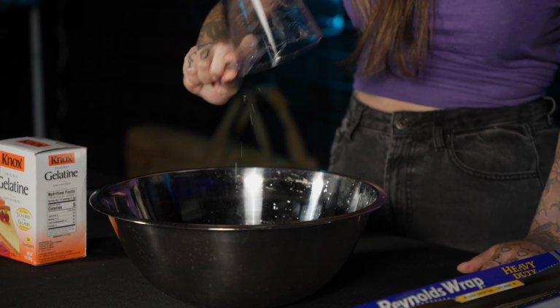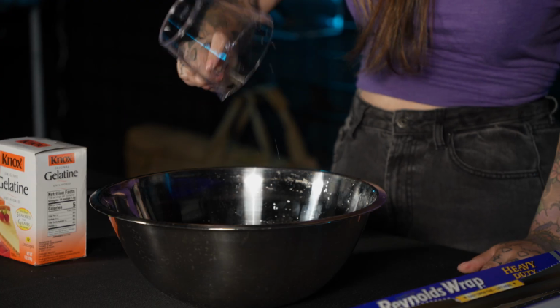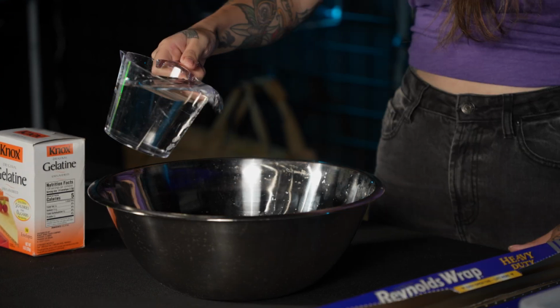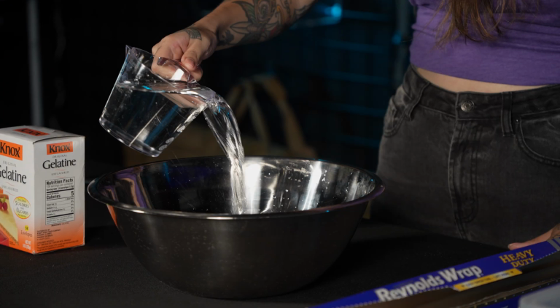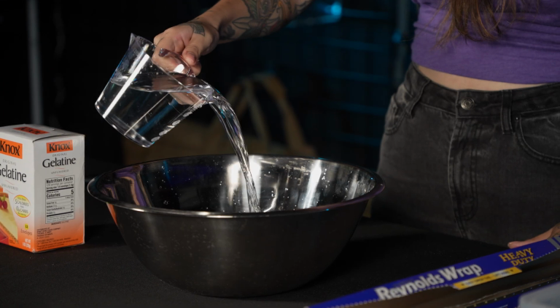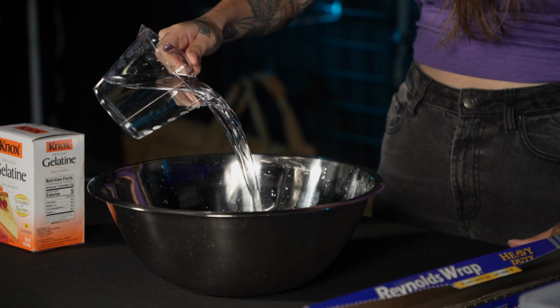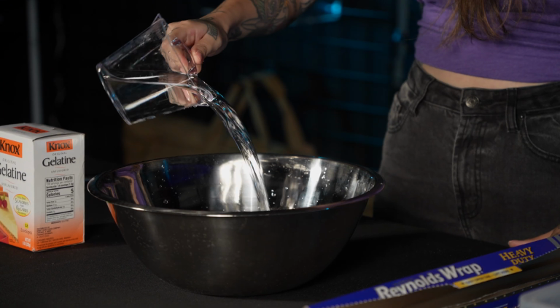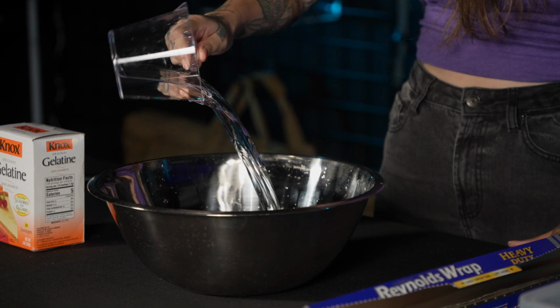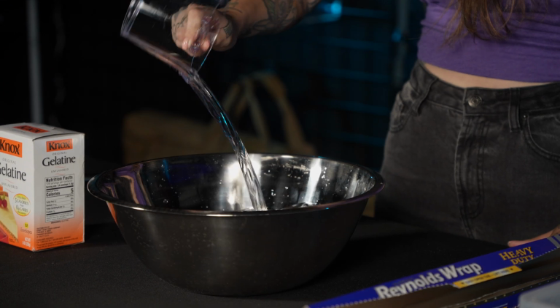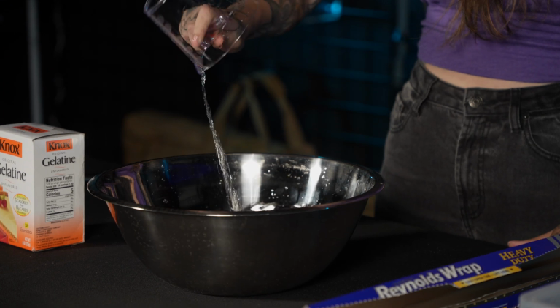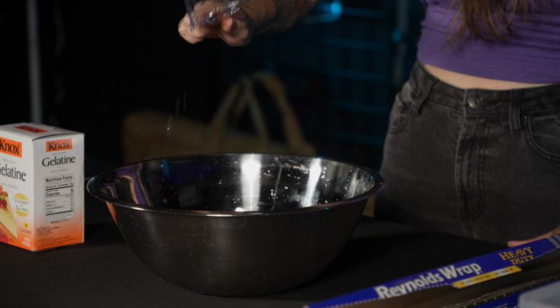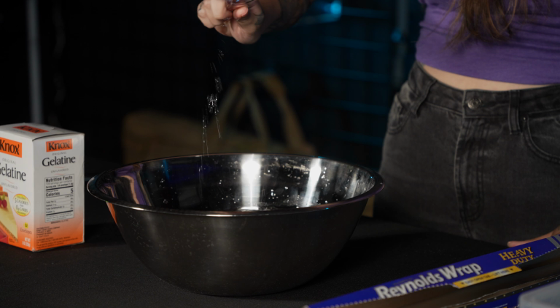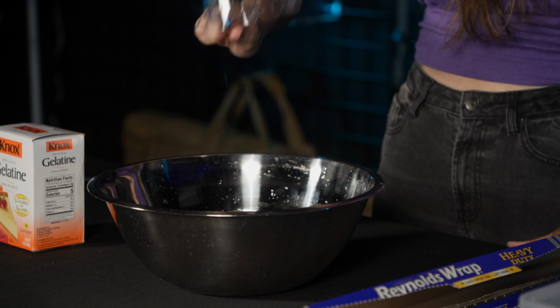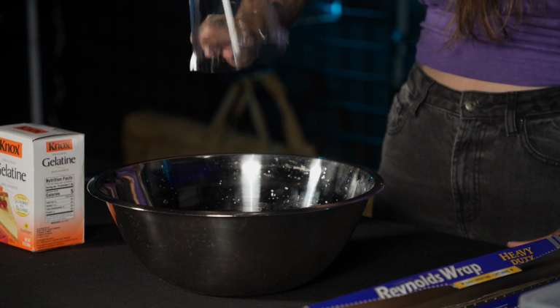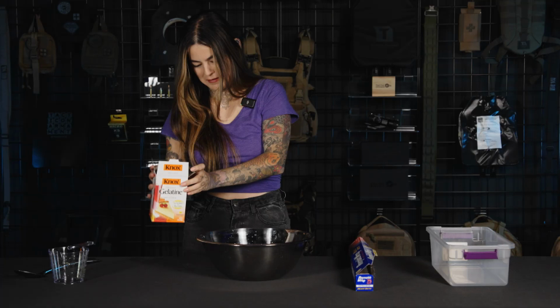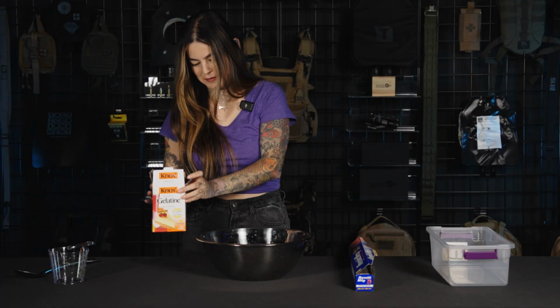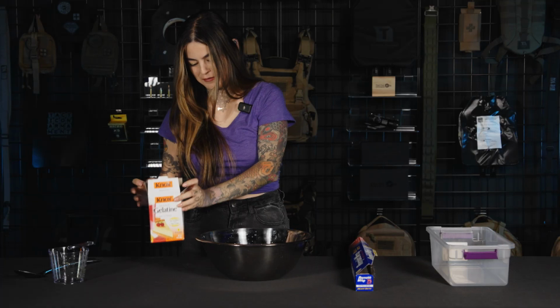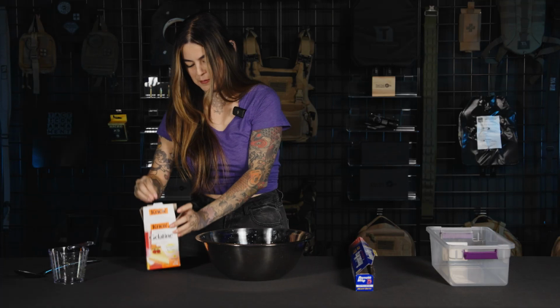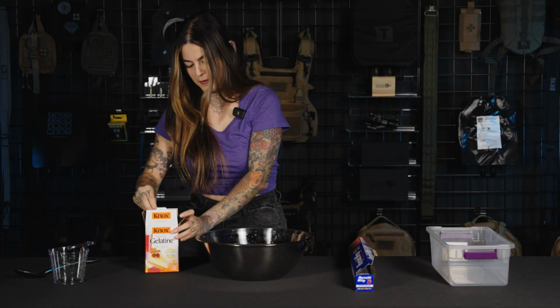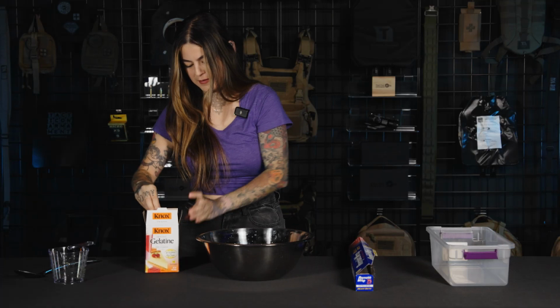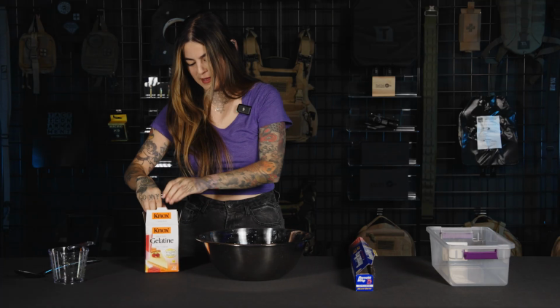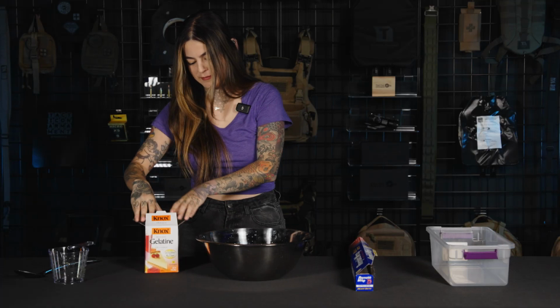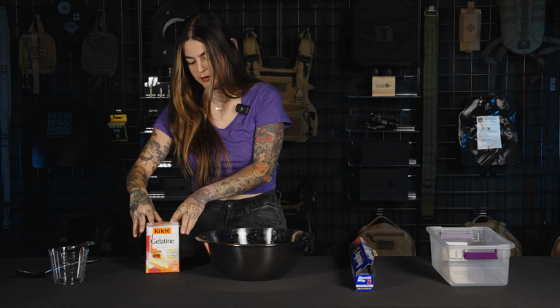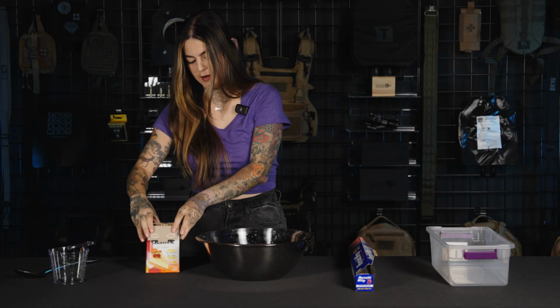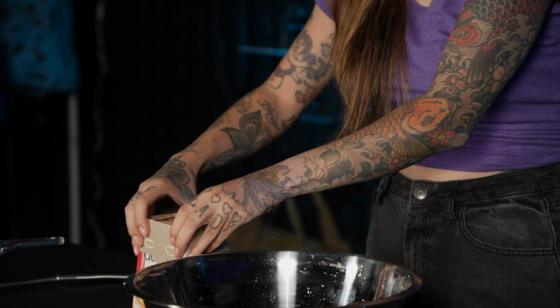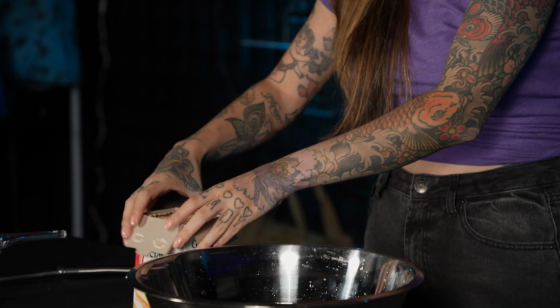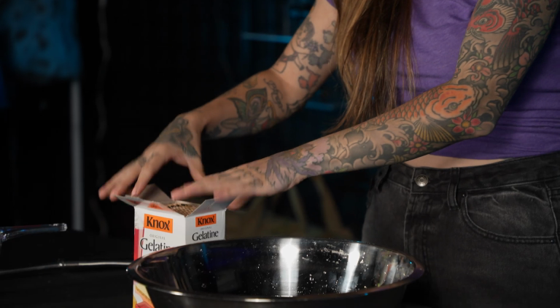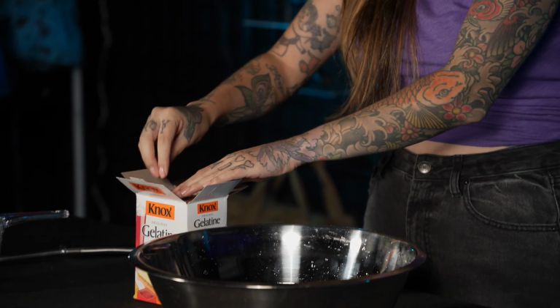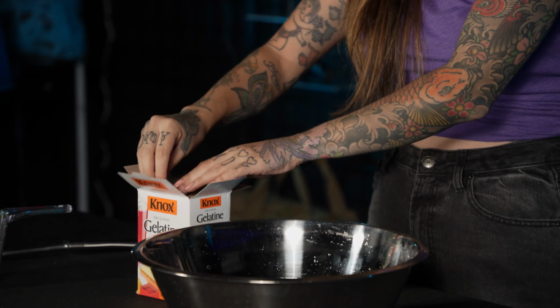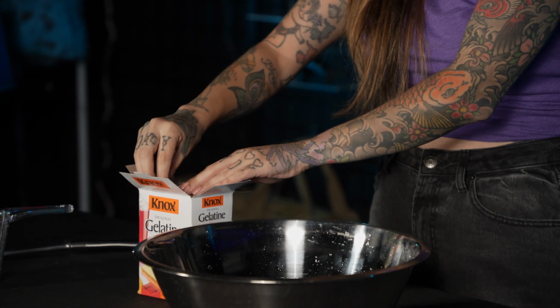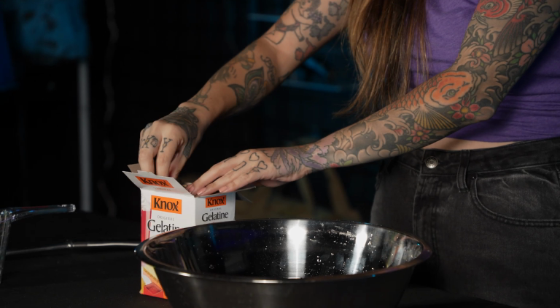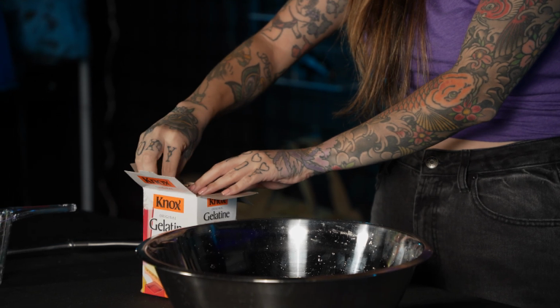My measuring cup can hold two cups at a time, so that's two cups, four cups, six cups, and eight cups of water. This is super fun — they put it in 32 different packets.